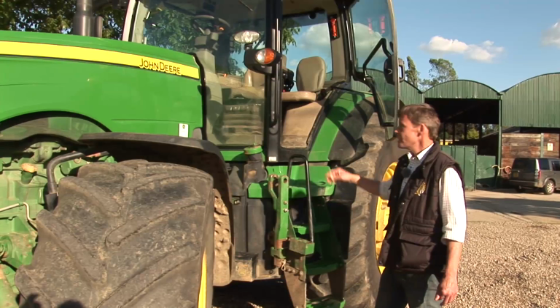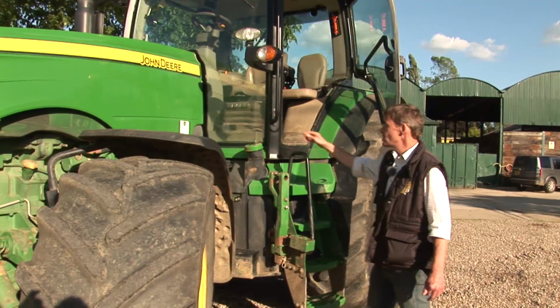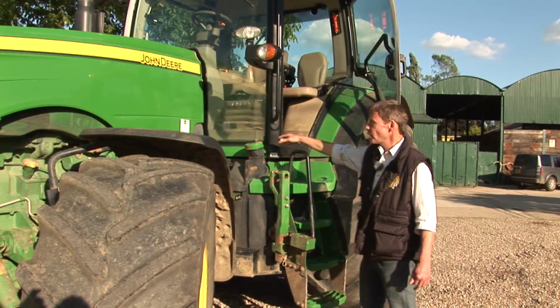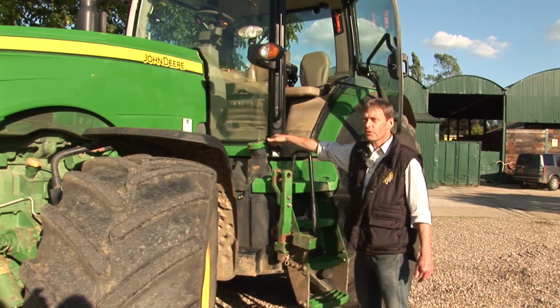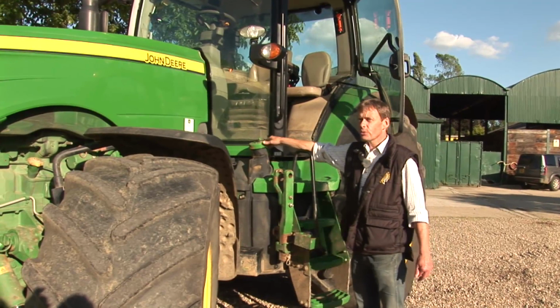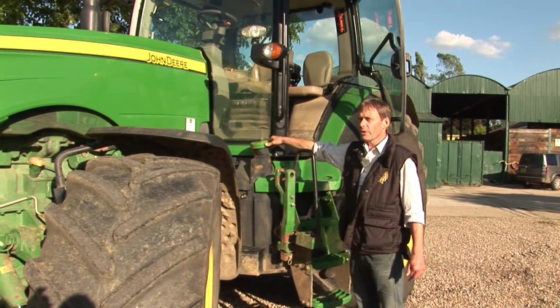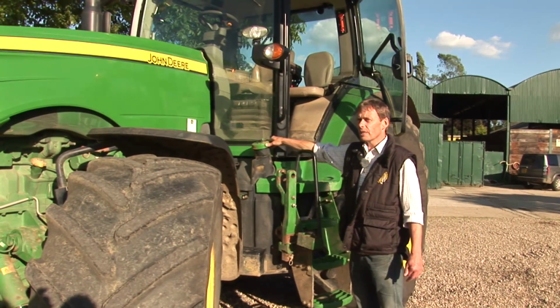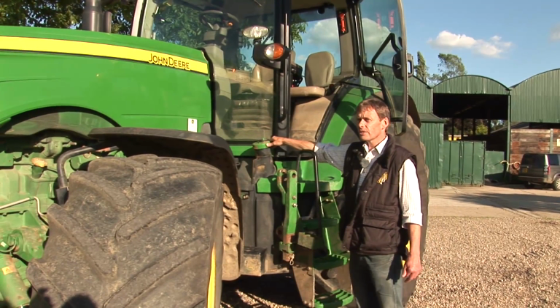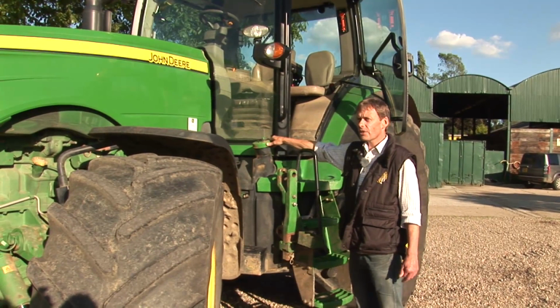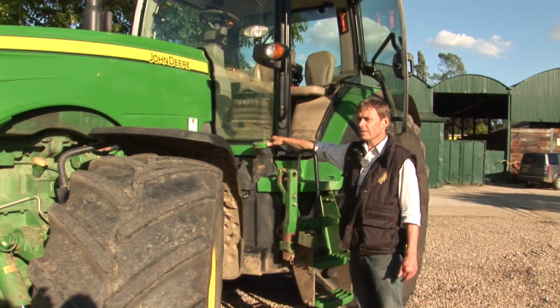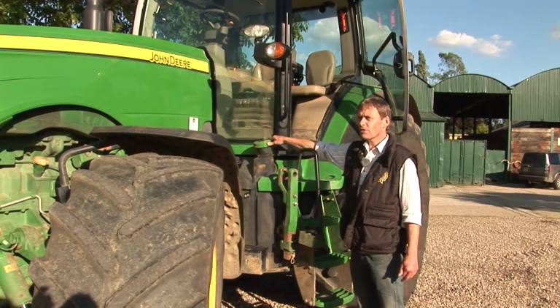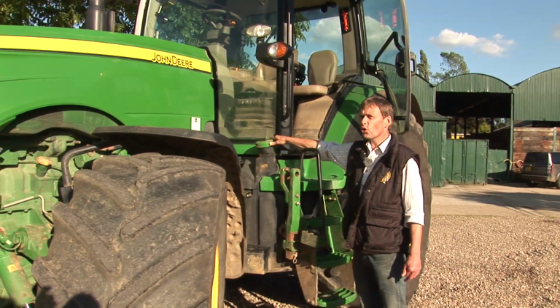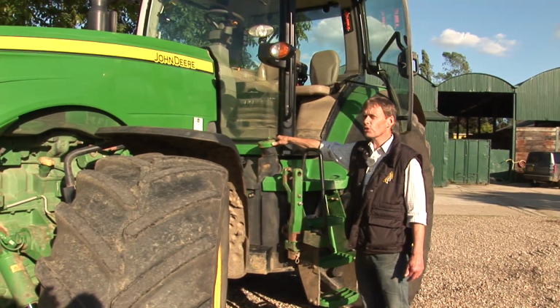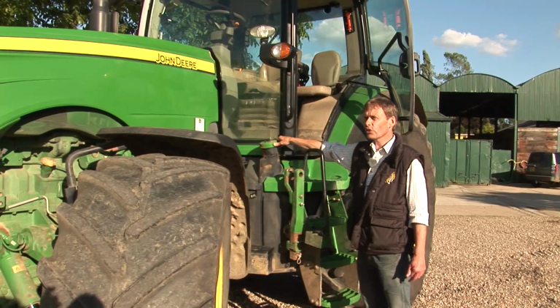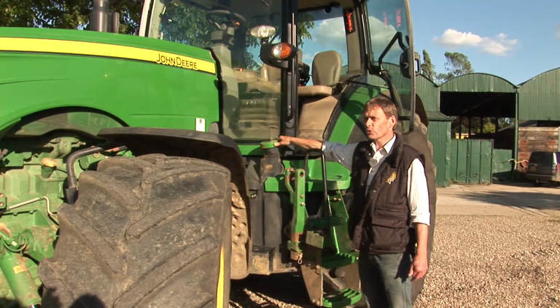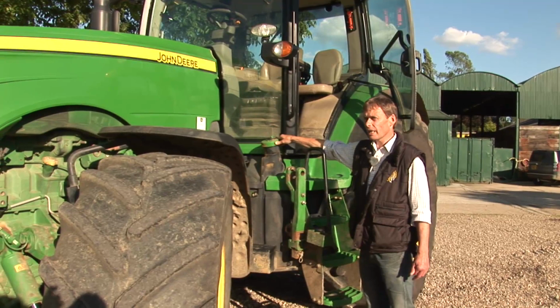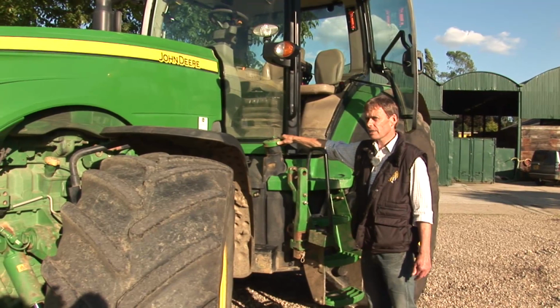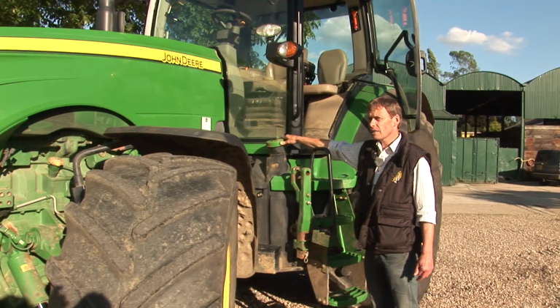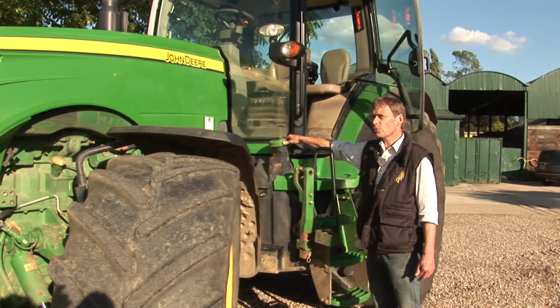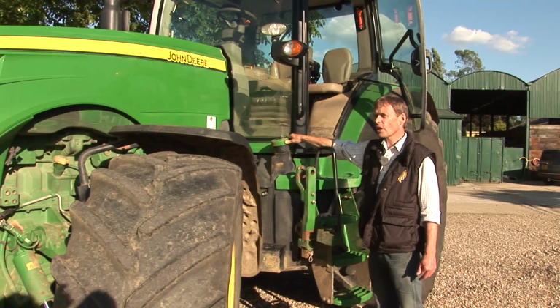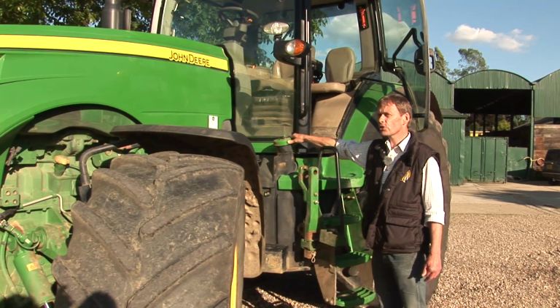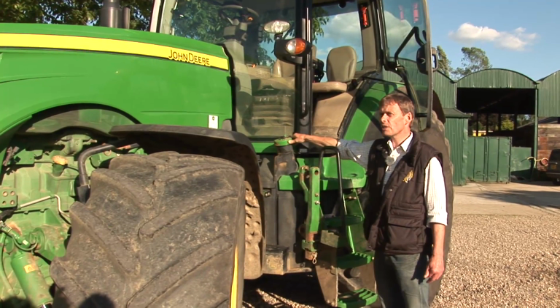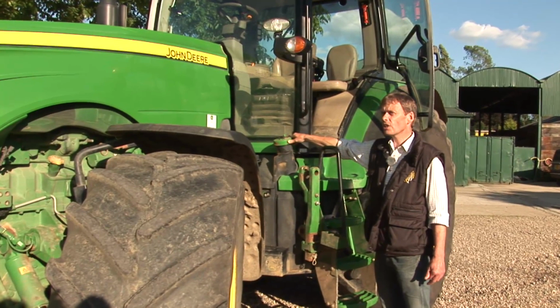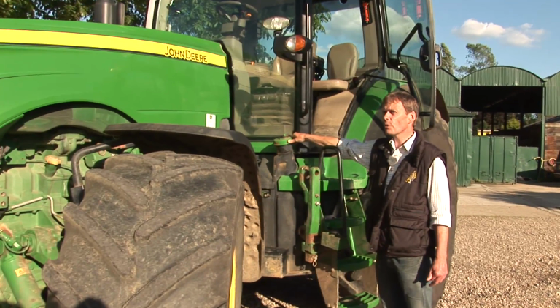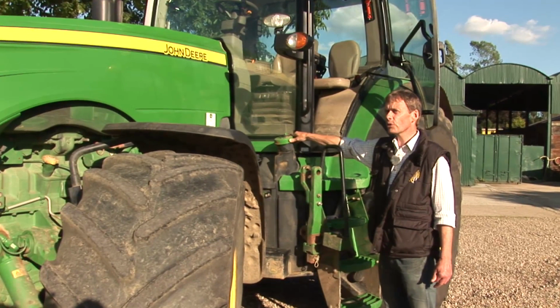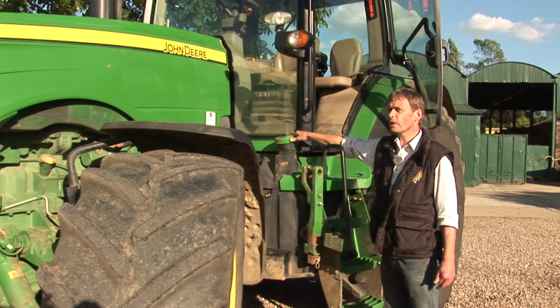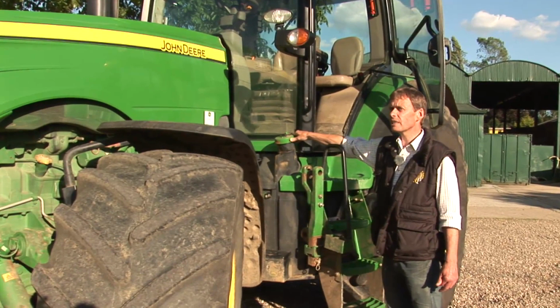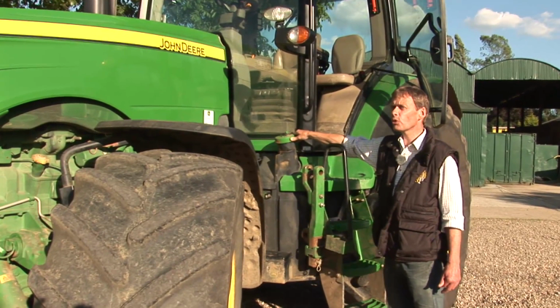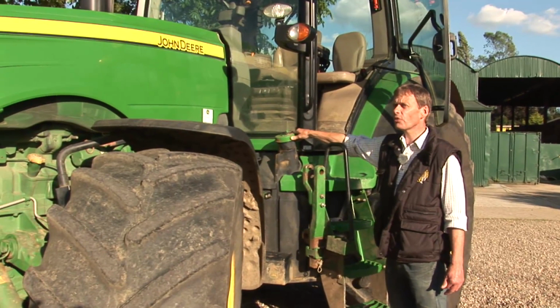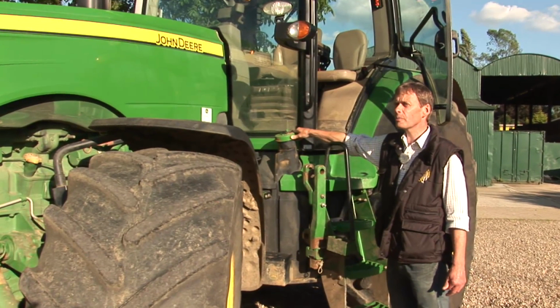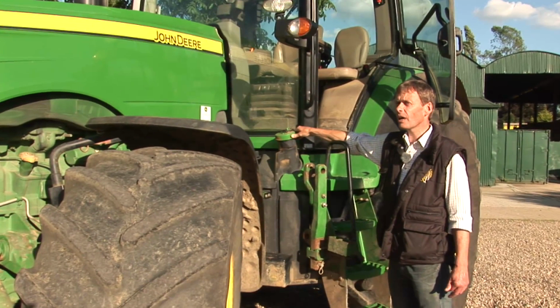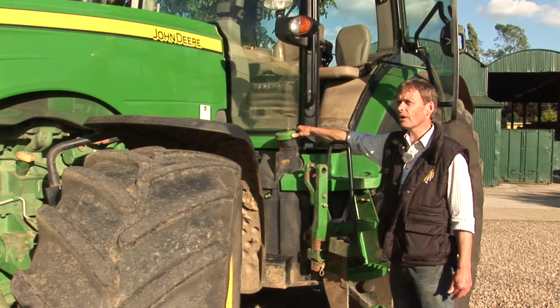This is where the fuel goes in. Tractors have enormous fuel tanks — this one holds 20 times what you get in a normal family car.